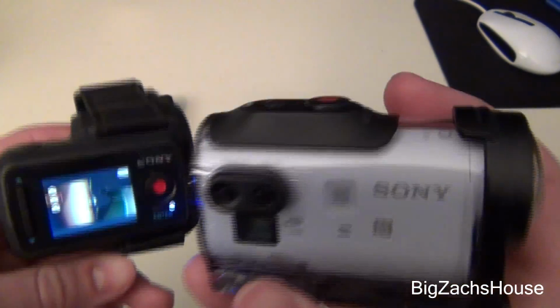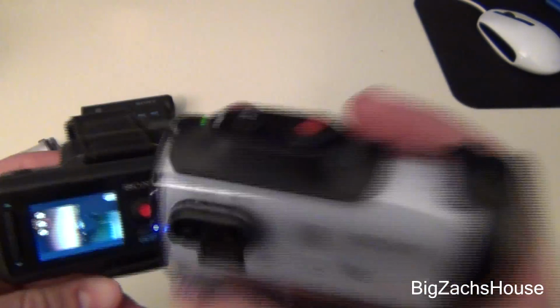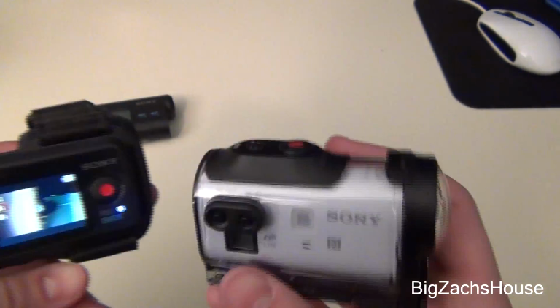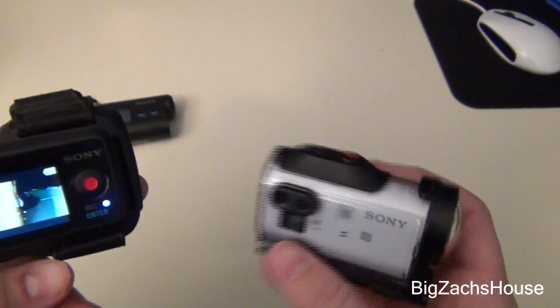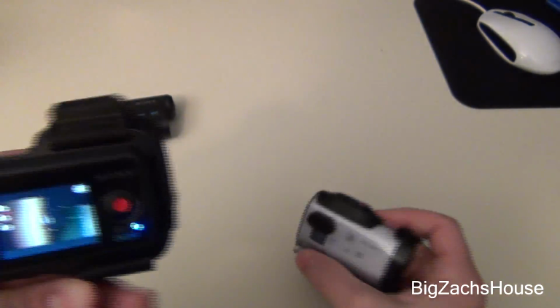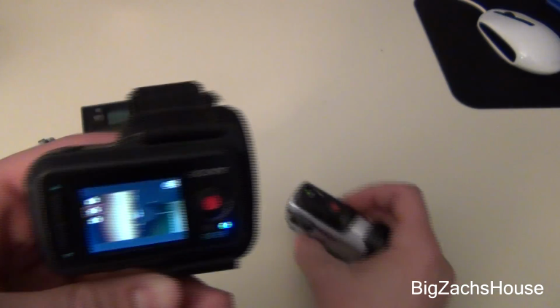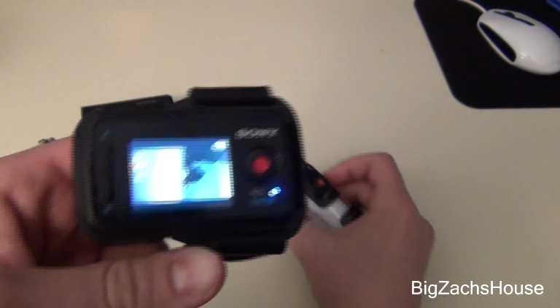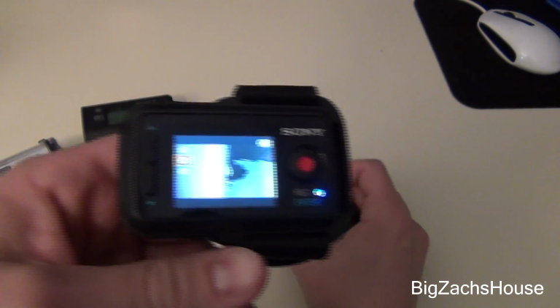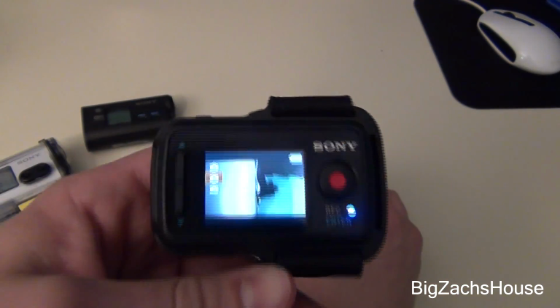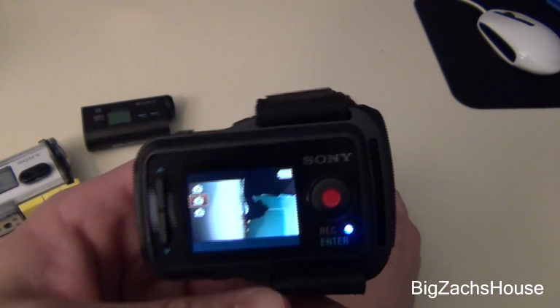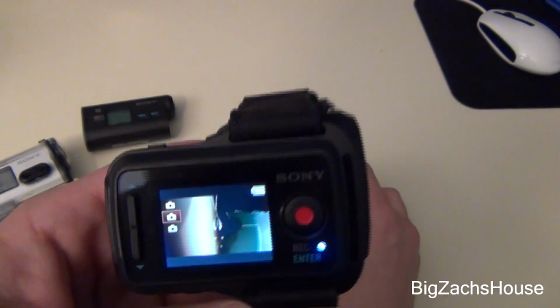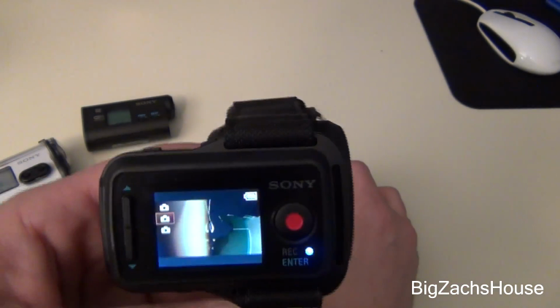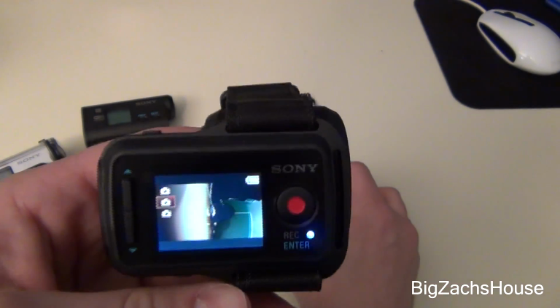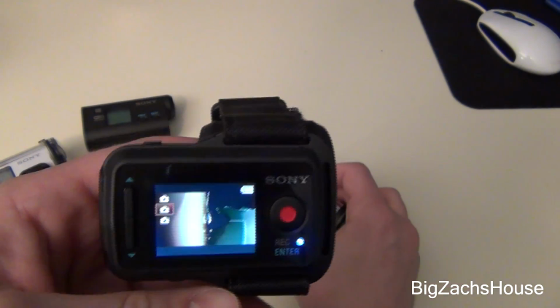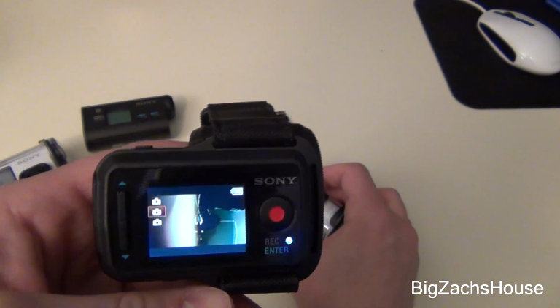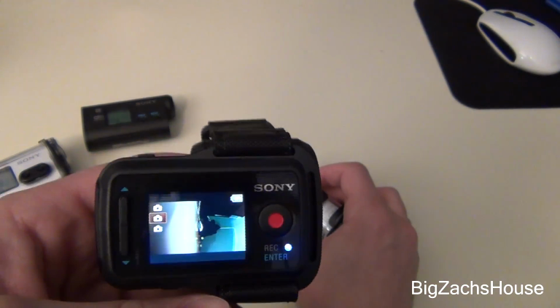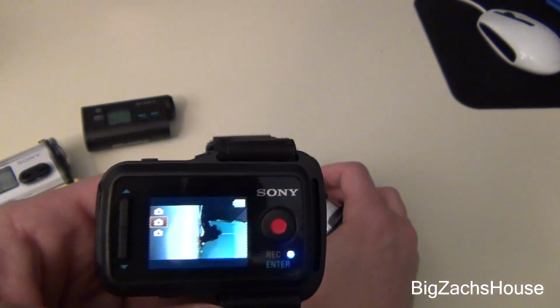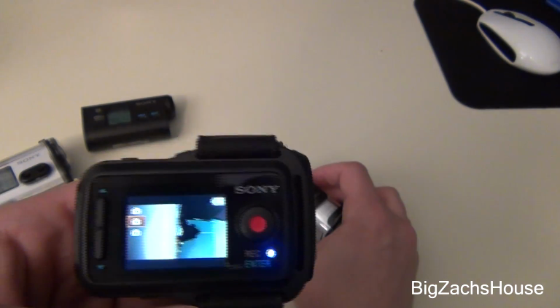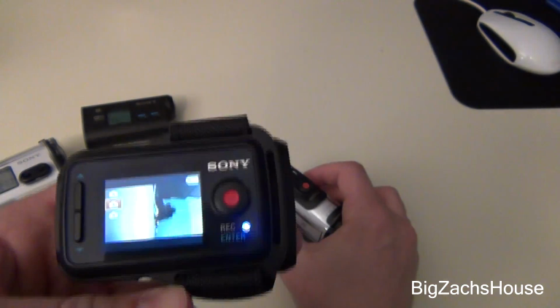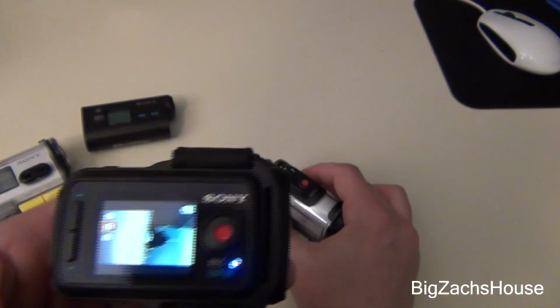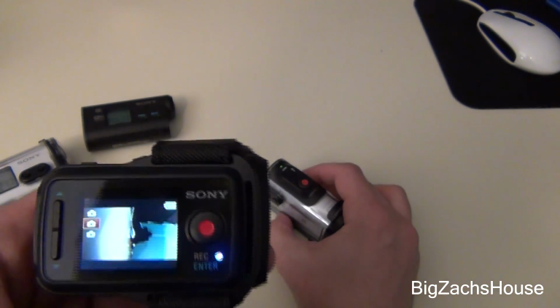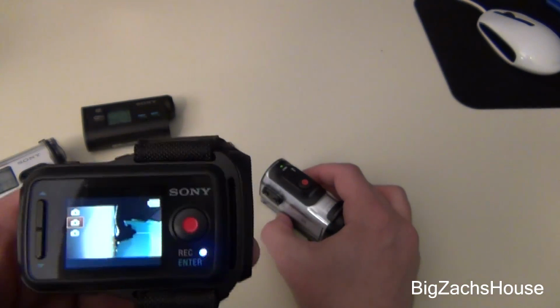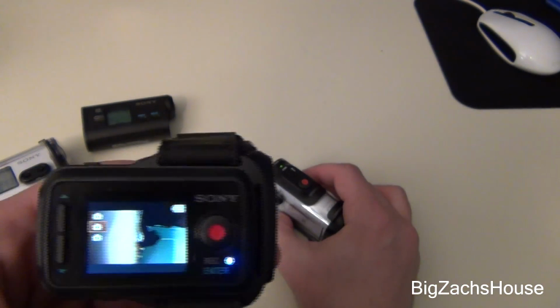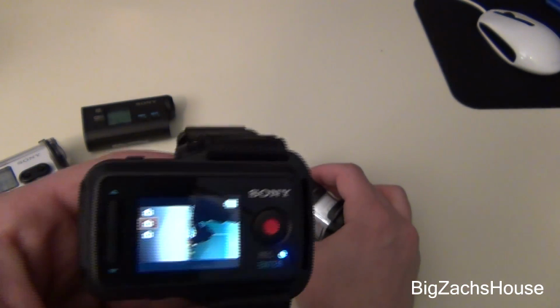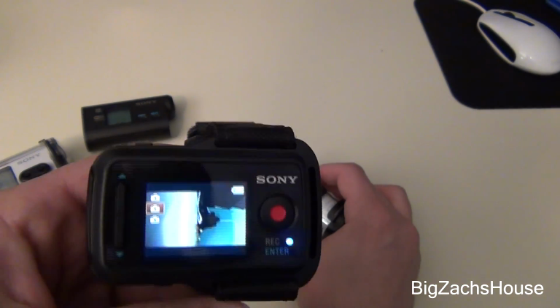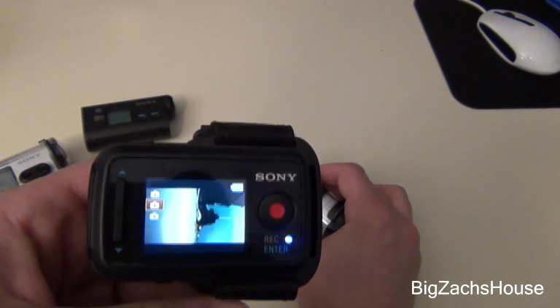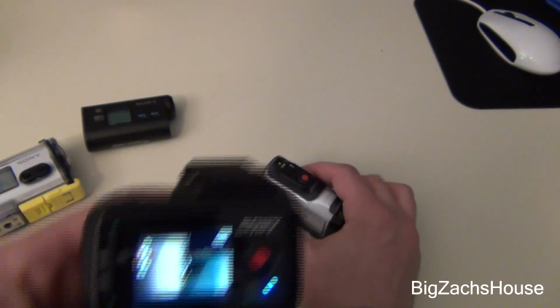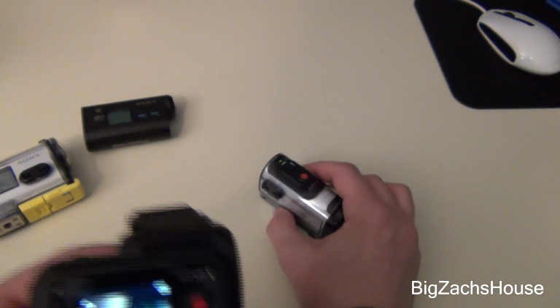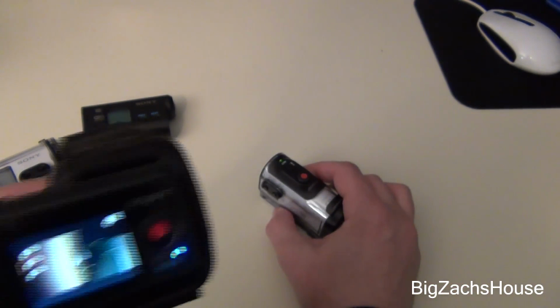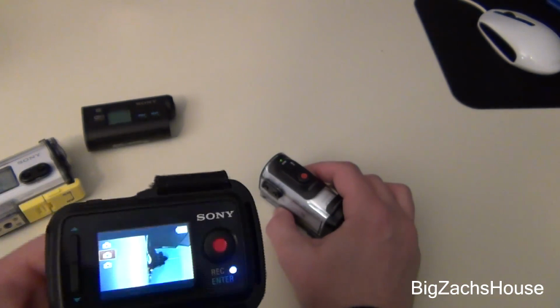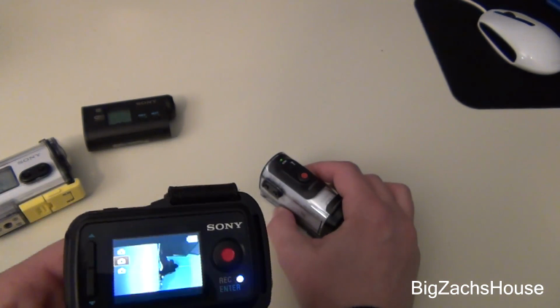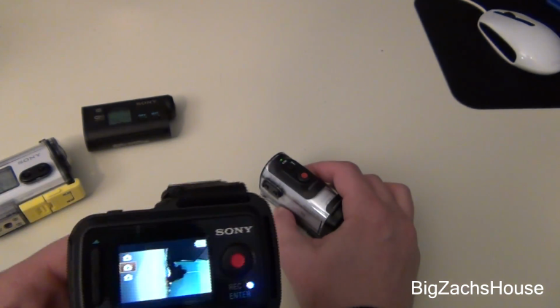Now you can use all three of your Sony action cams at the same time with one remote.